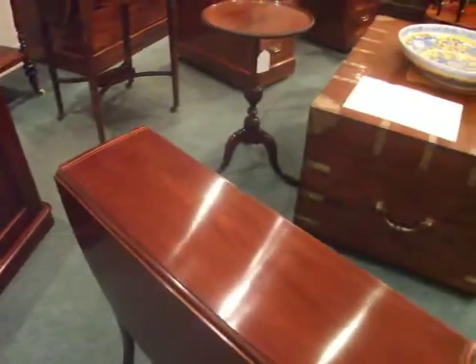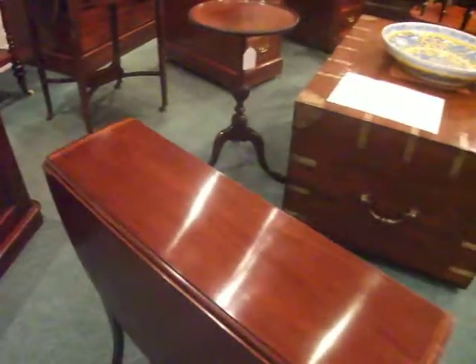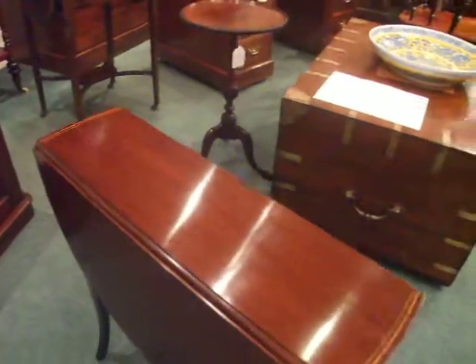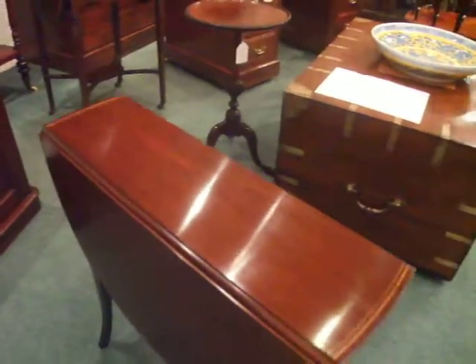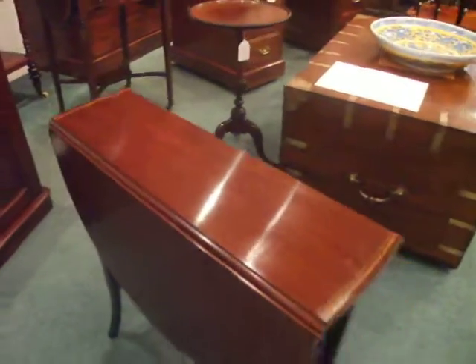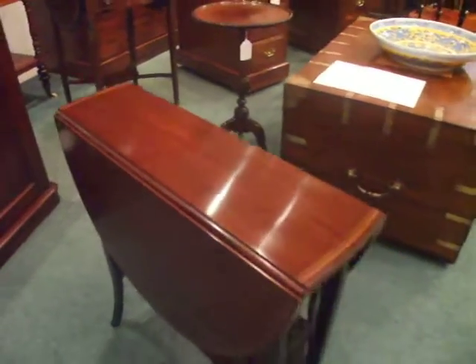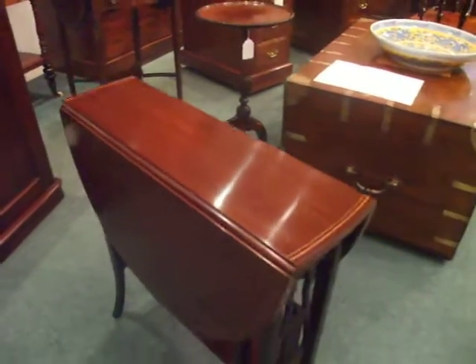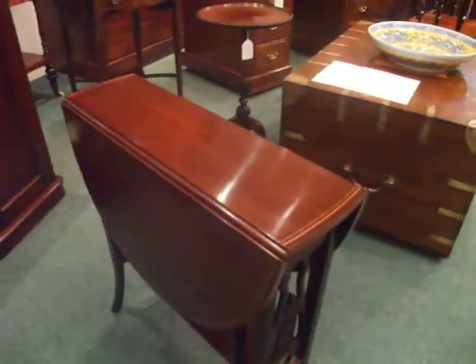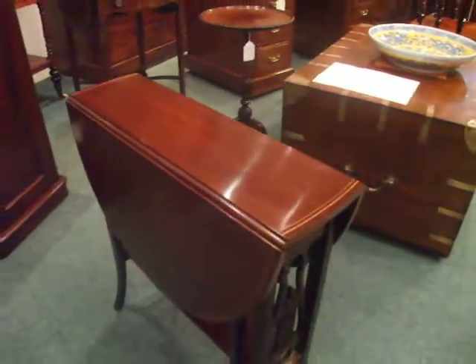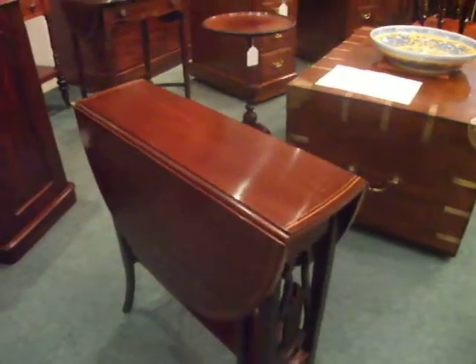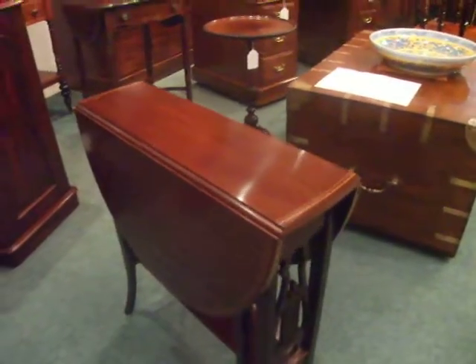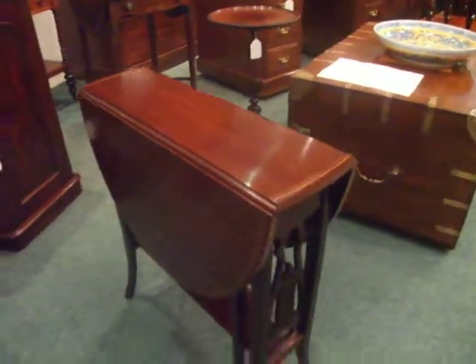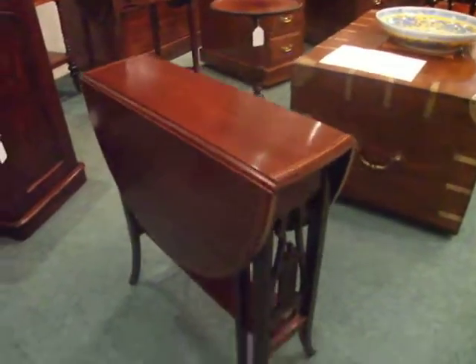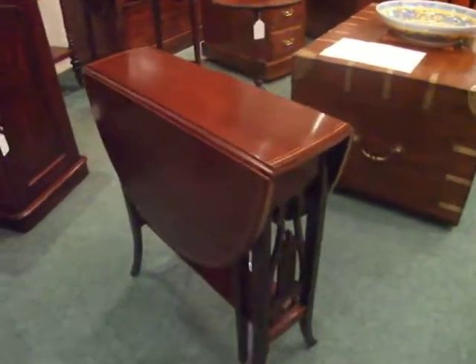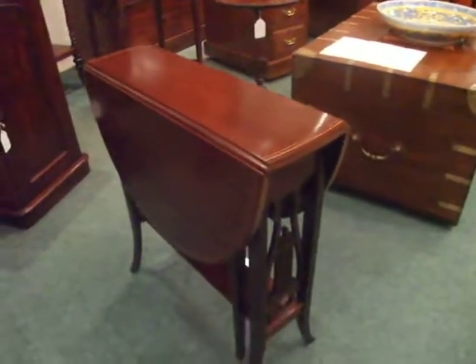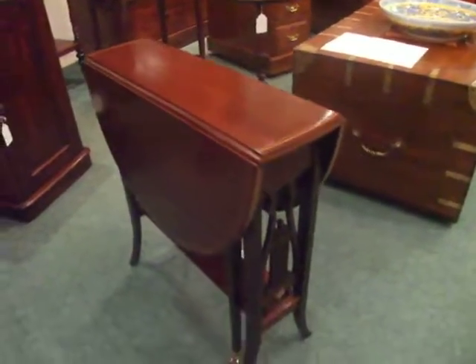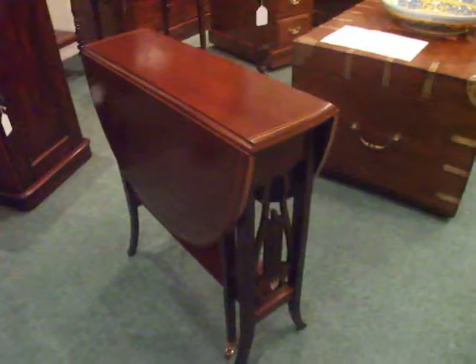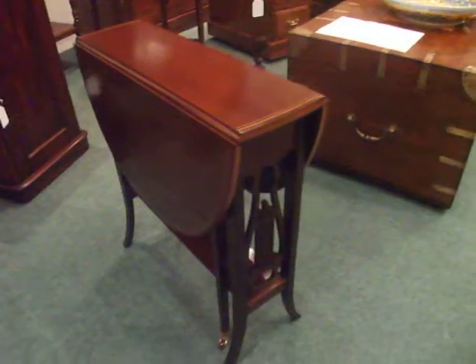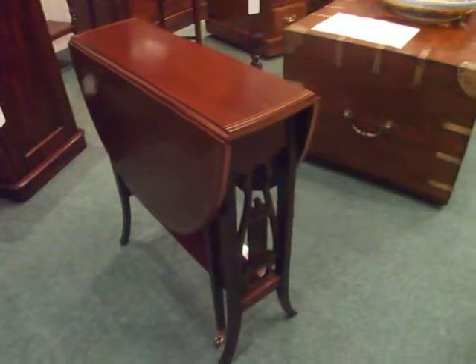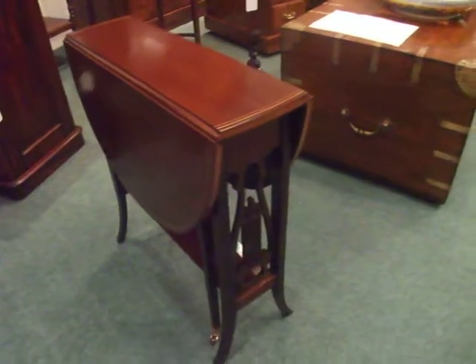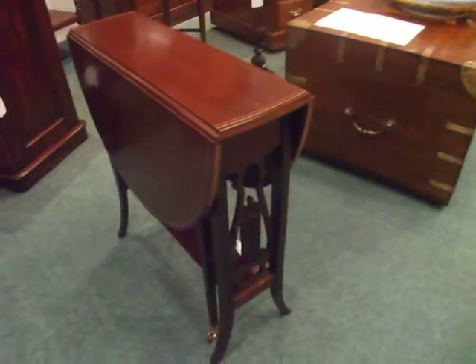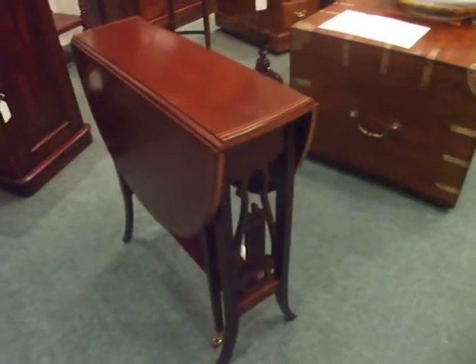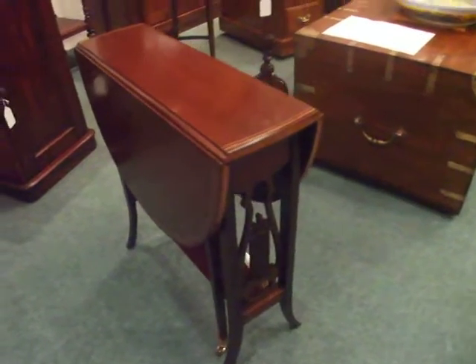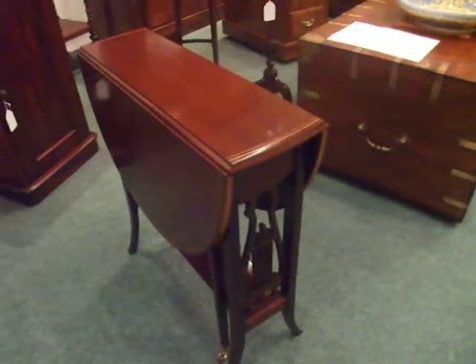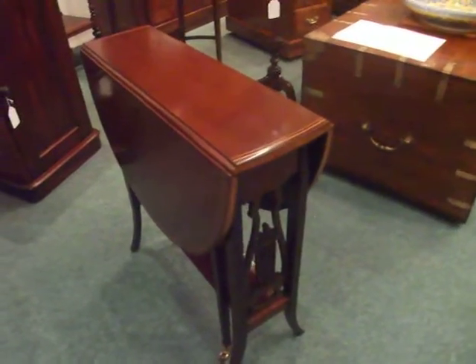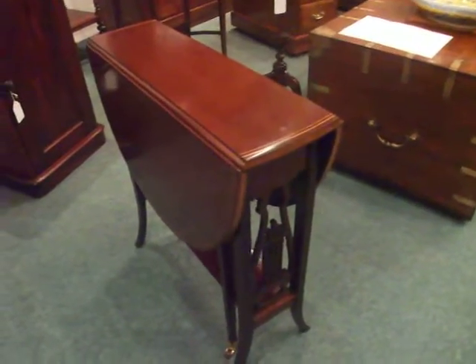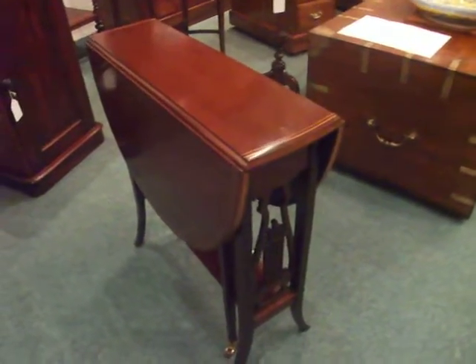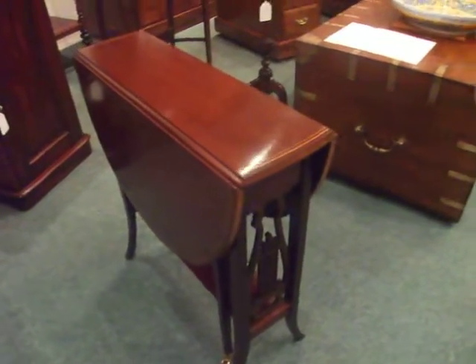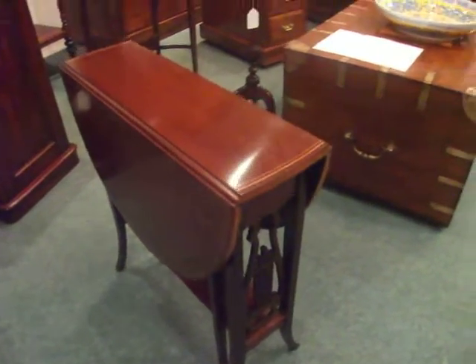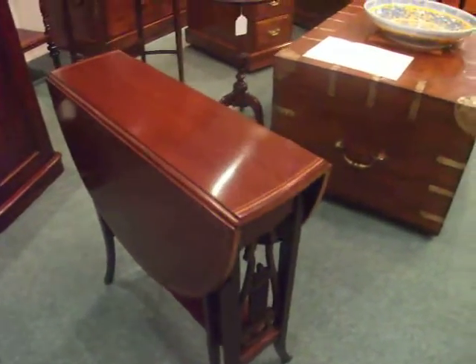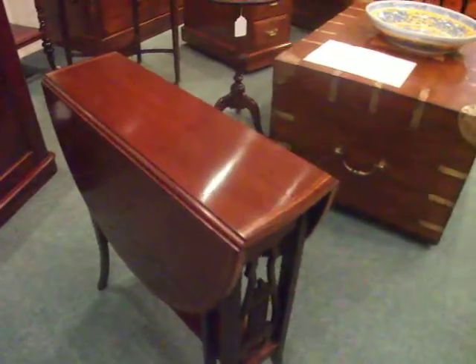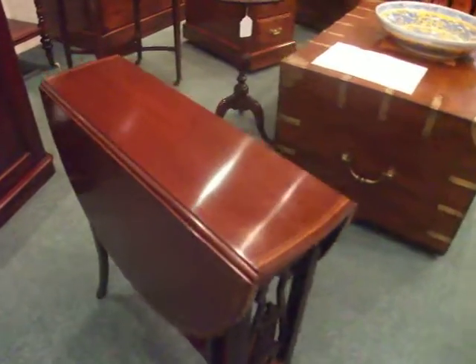This is a well made, good quality piece of Edwardian furniture. Thank you.